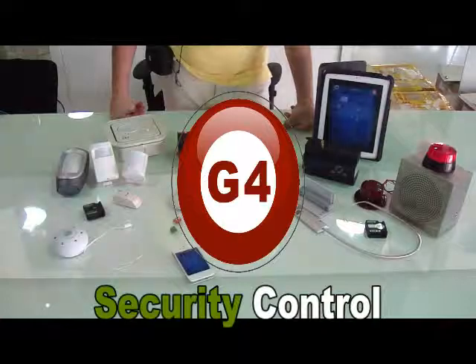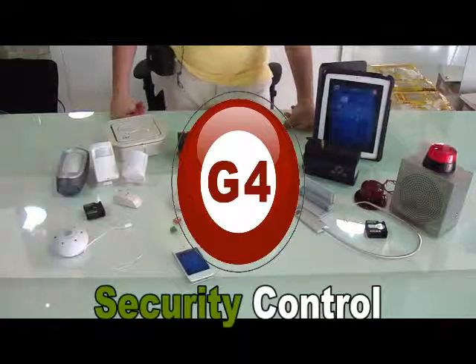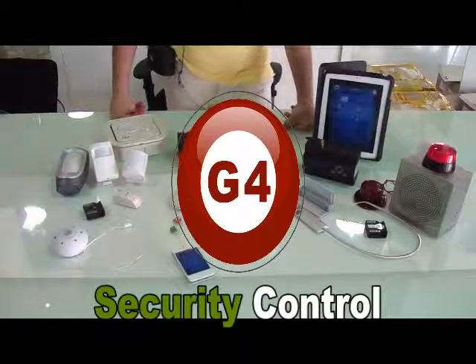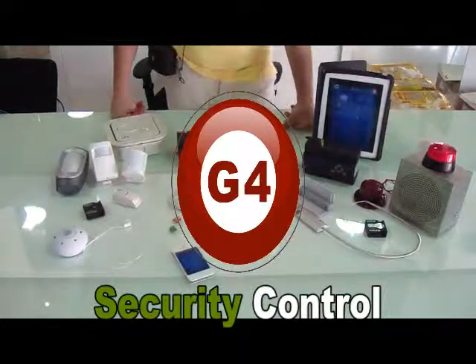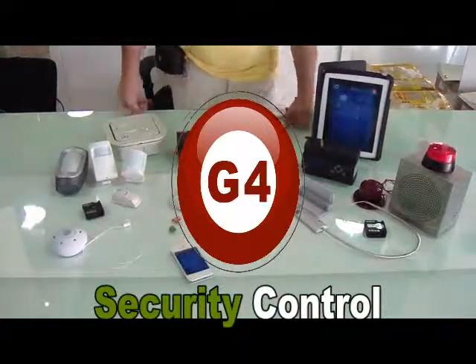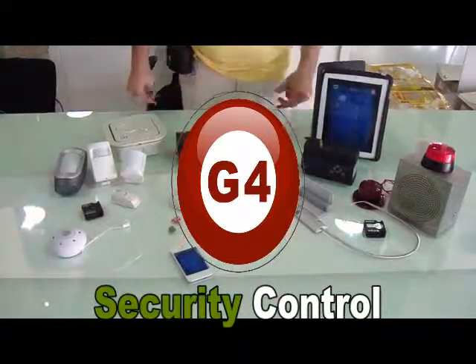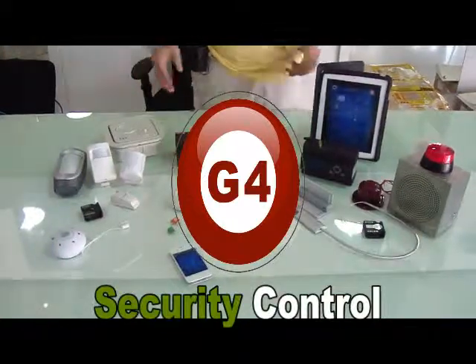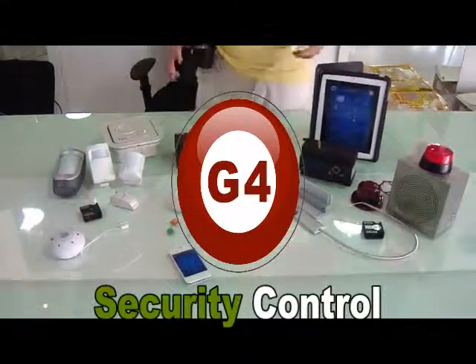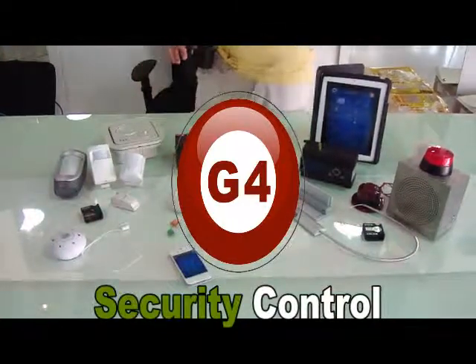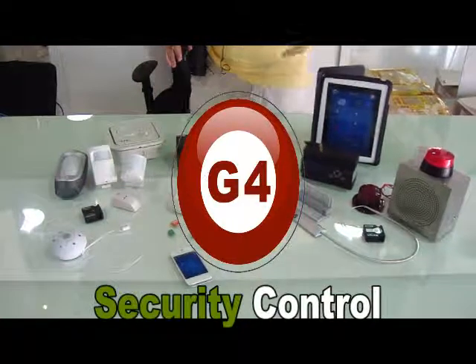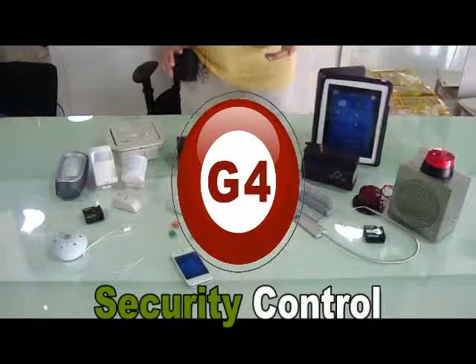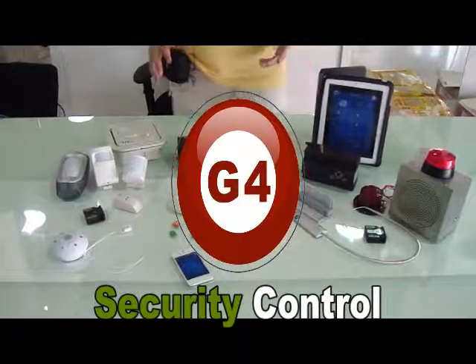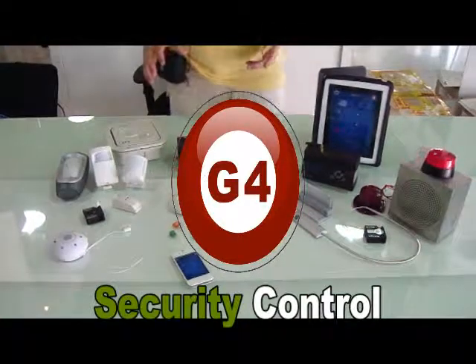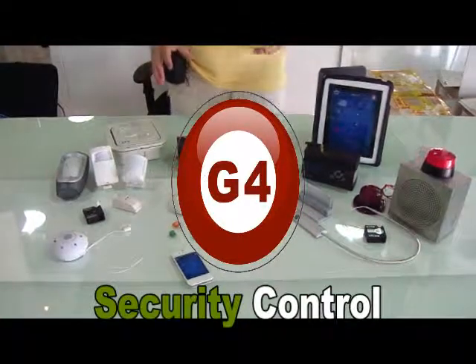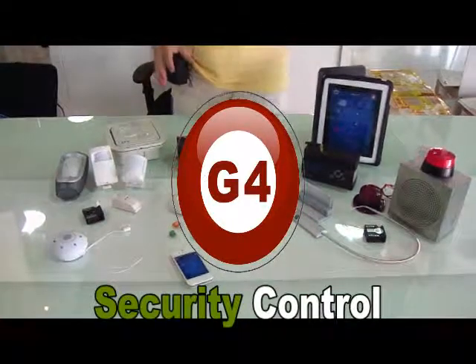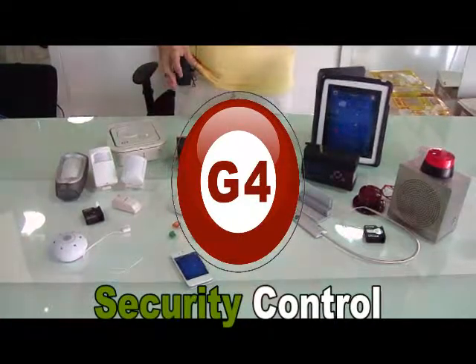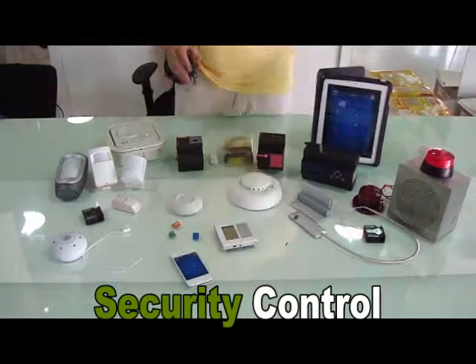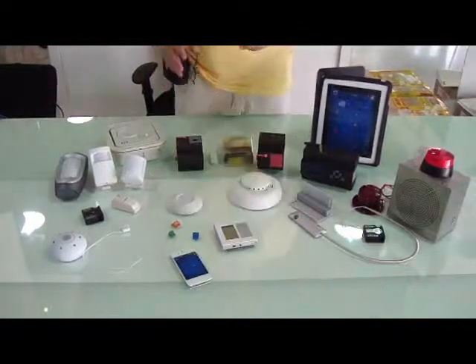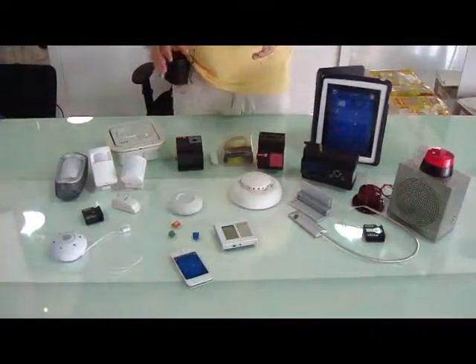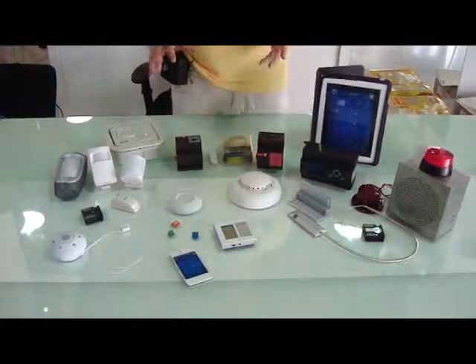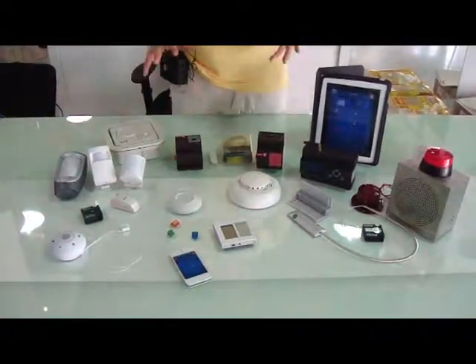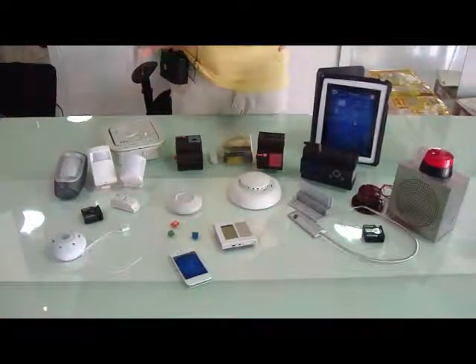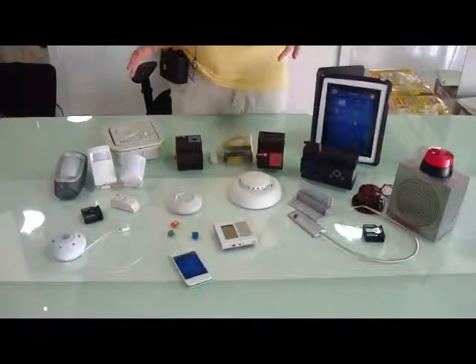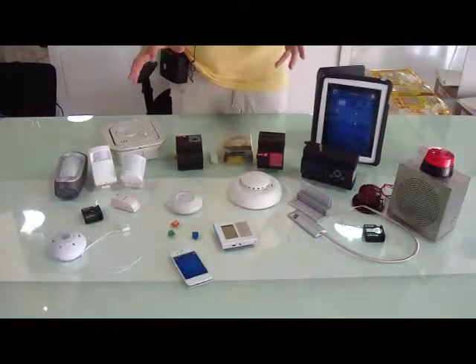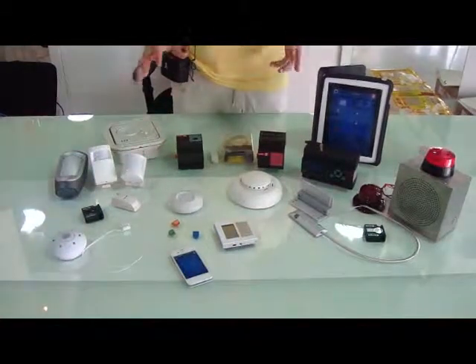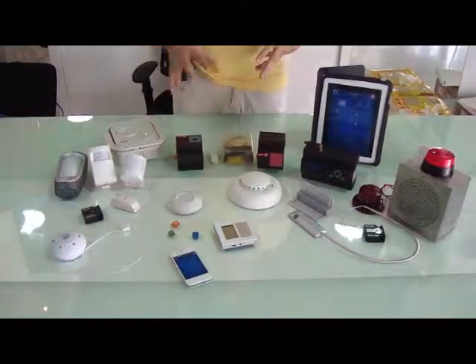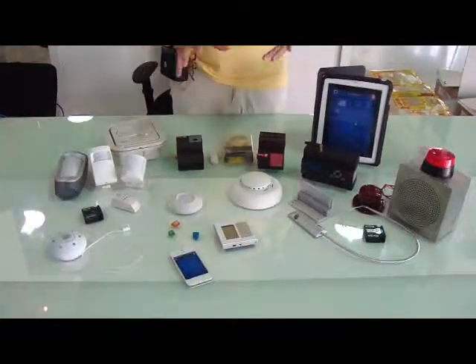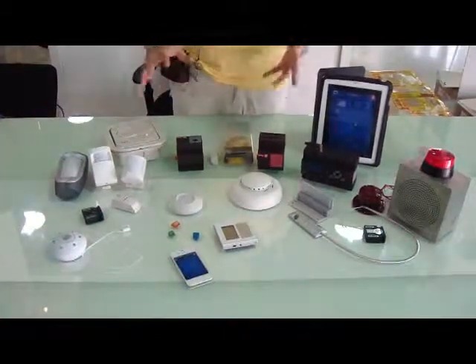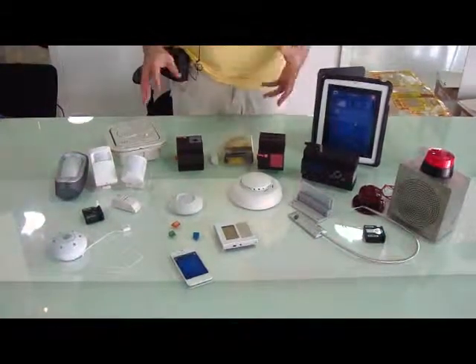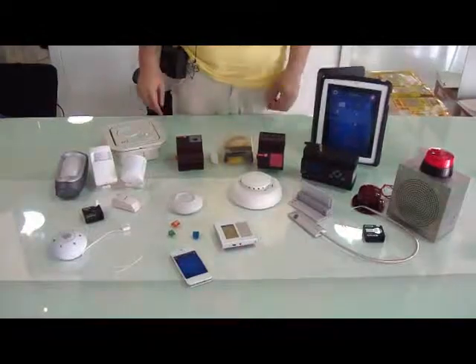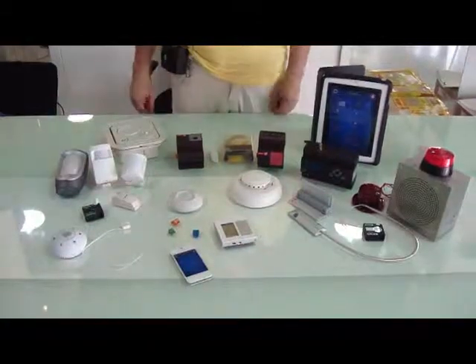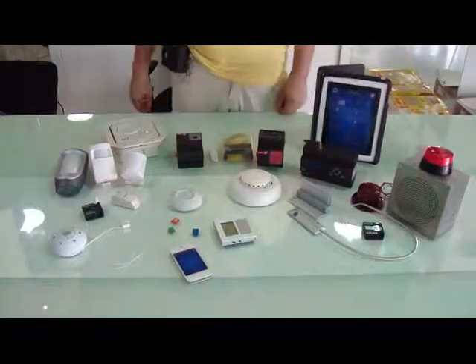Ladies and gentlemen, today we are going to talk about the security system using the G4.